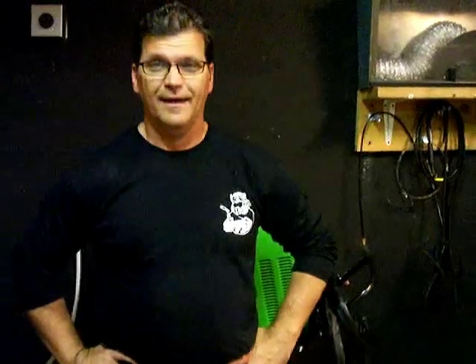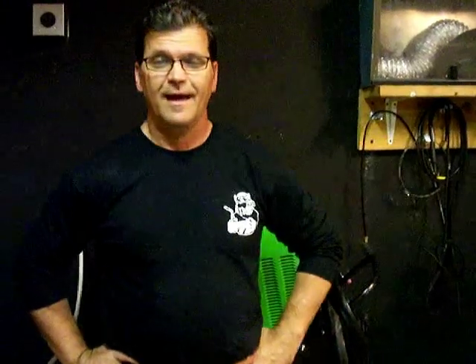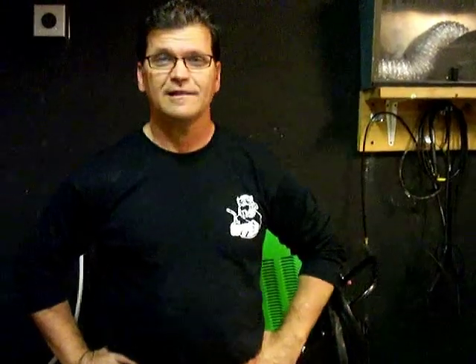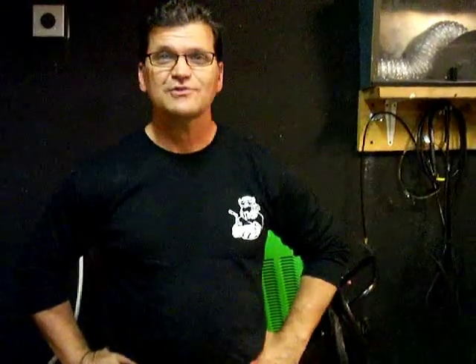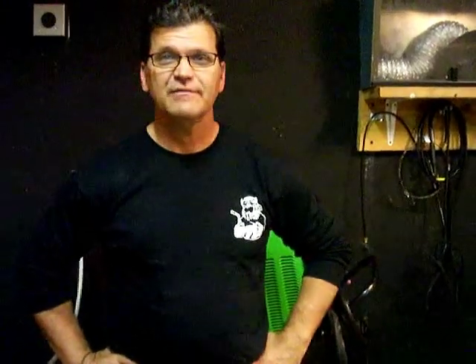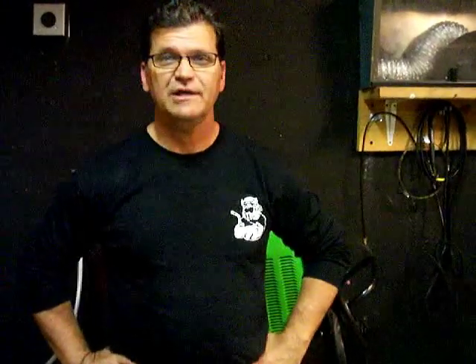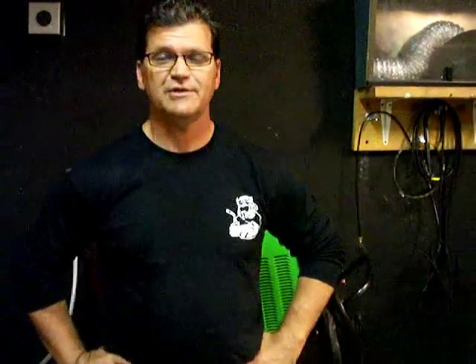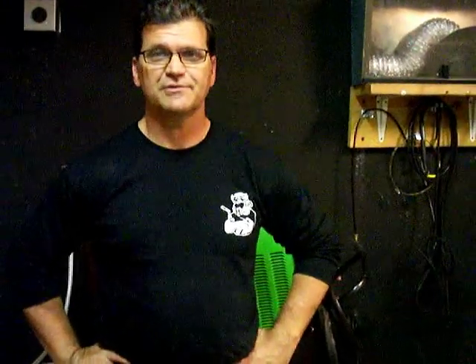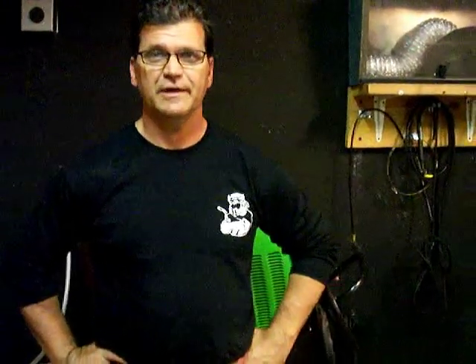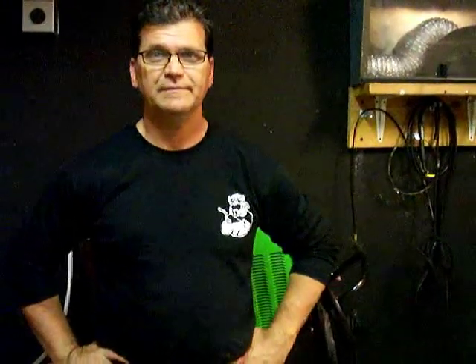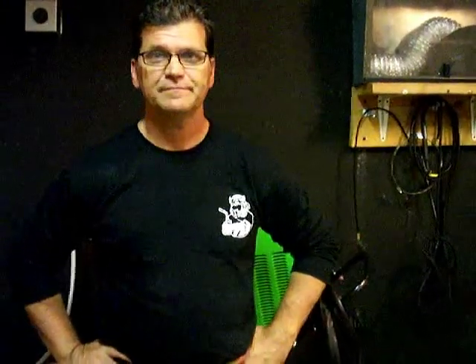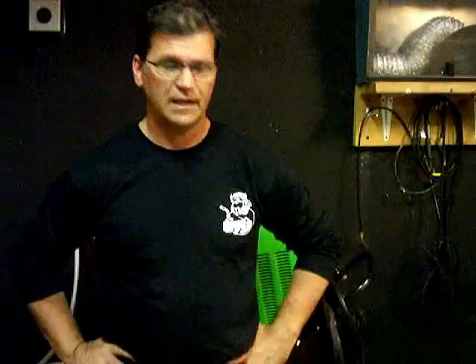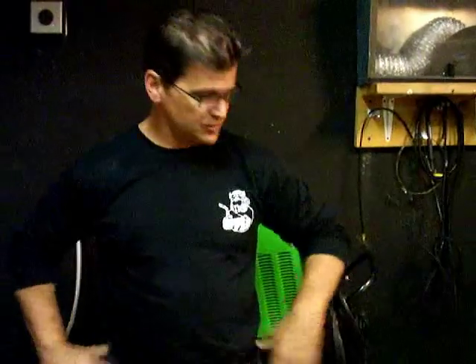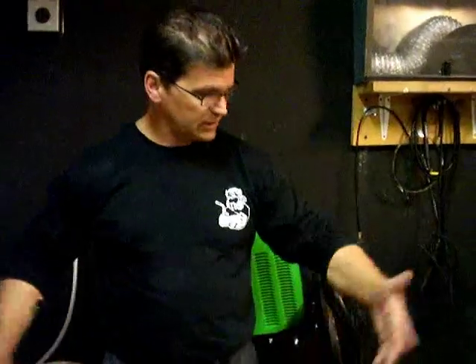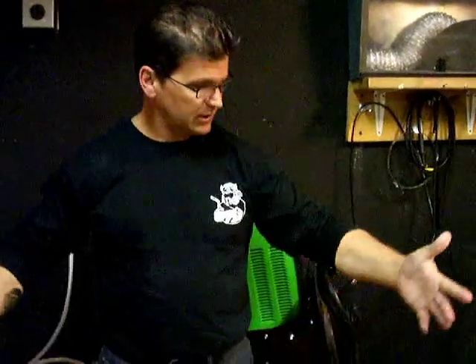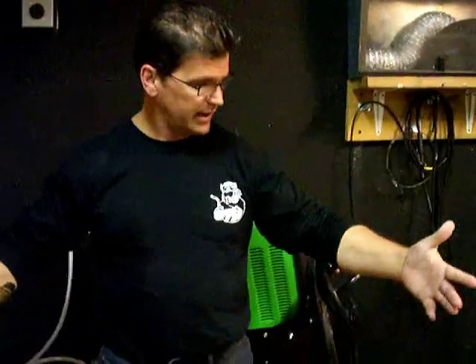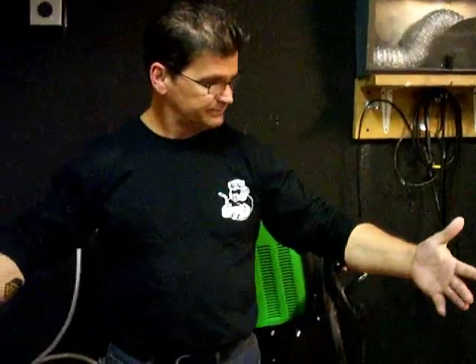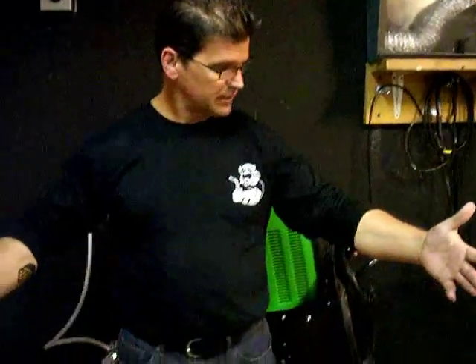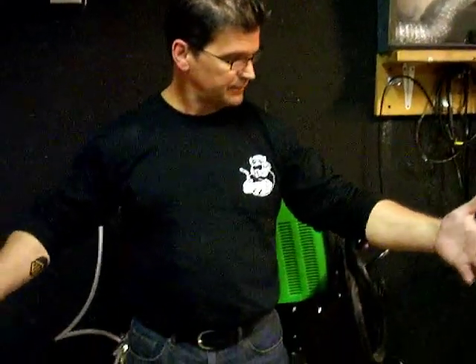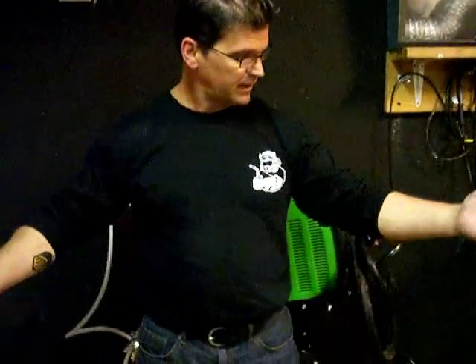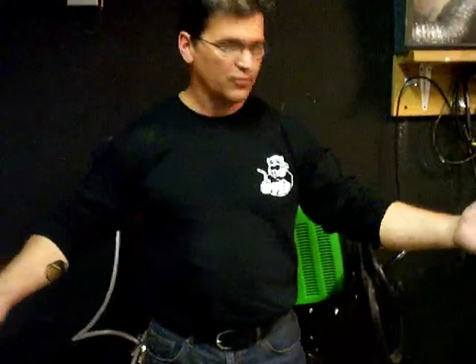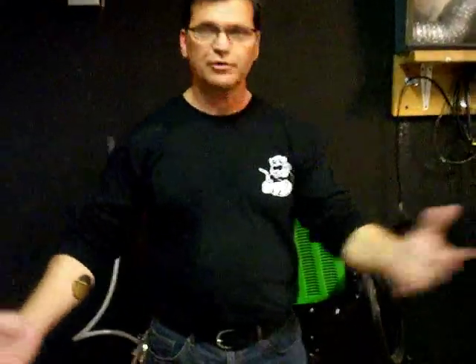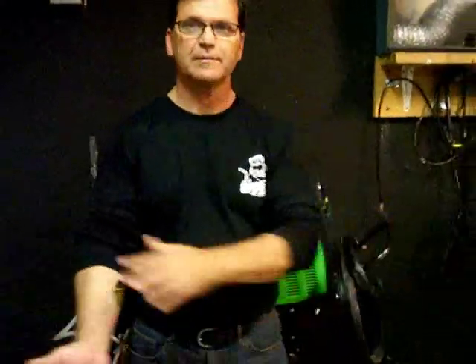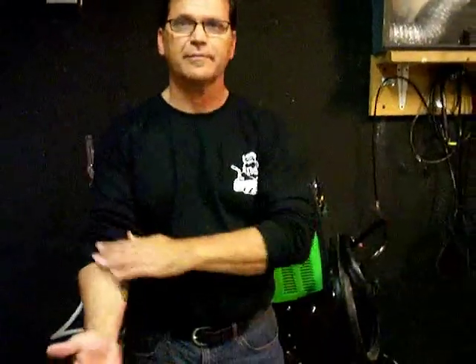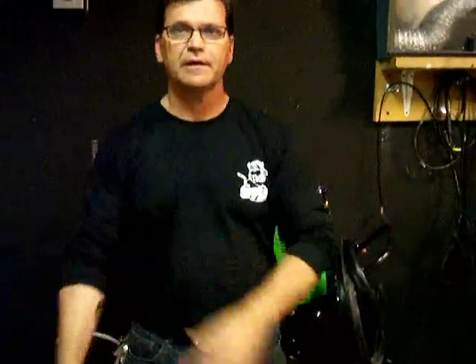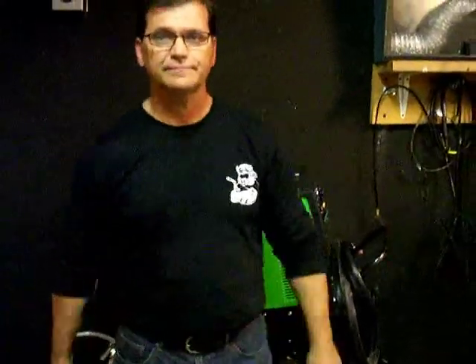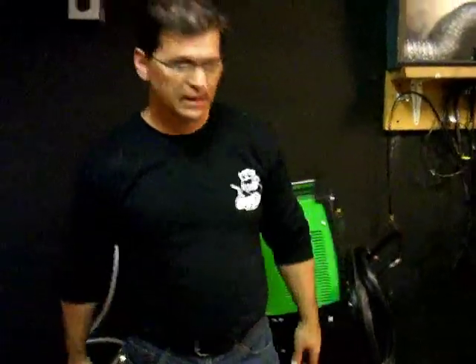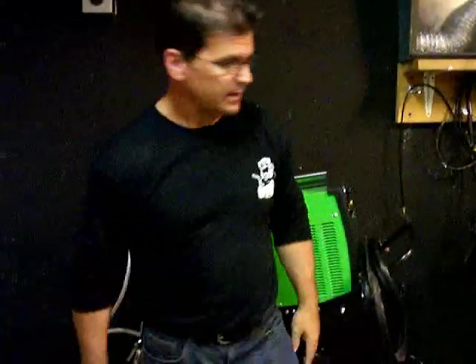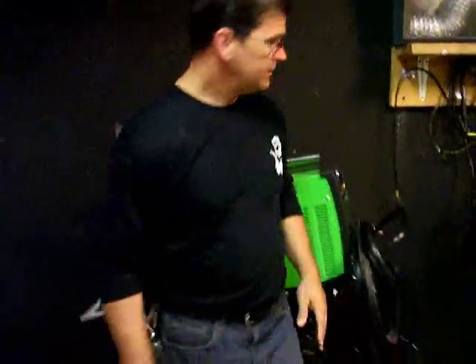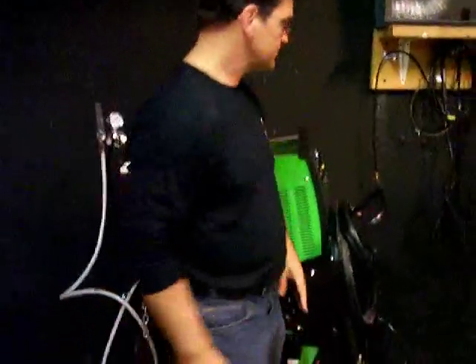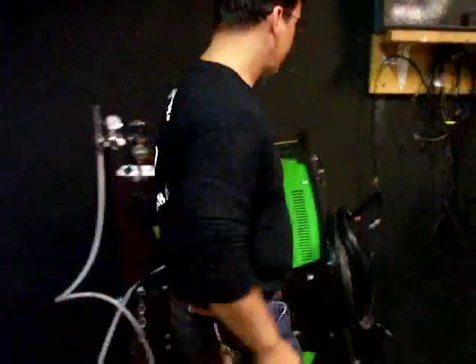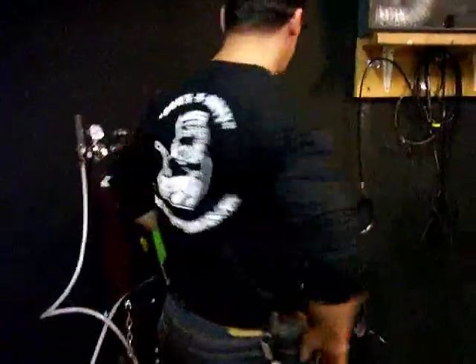Hey, the long sleeve t-shirts are in, and here's what they look like. I got them rolled up a little bit here. Here's the back.